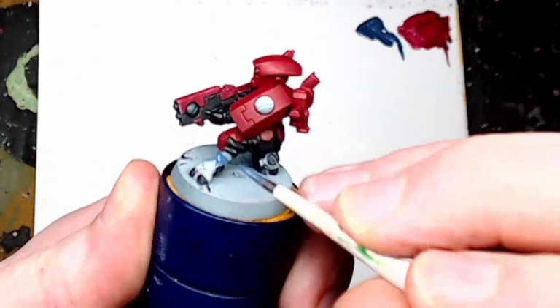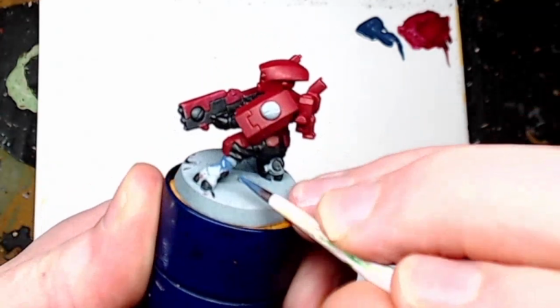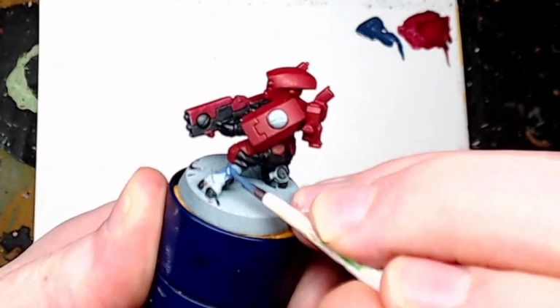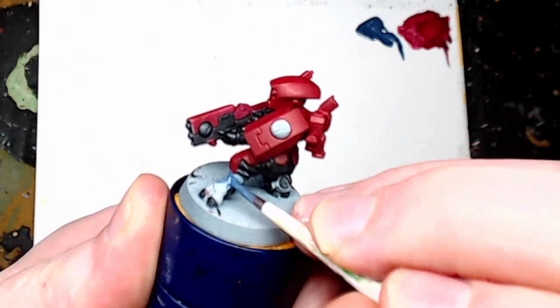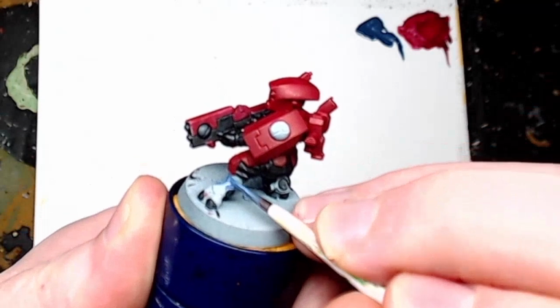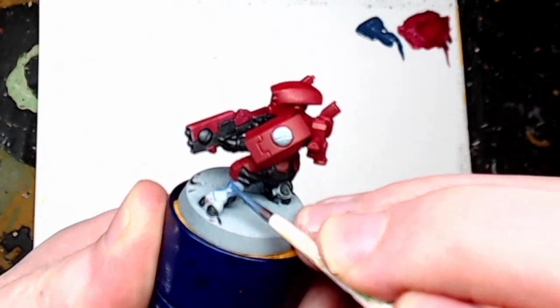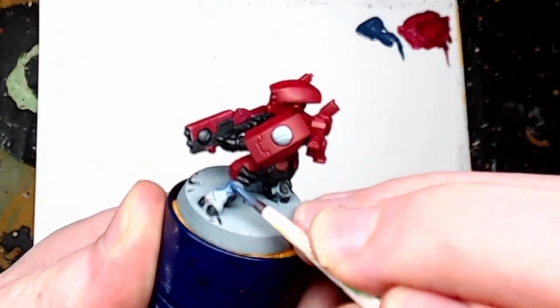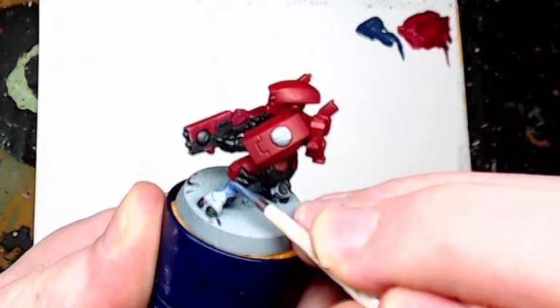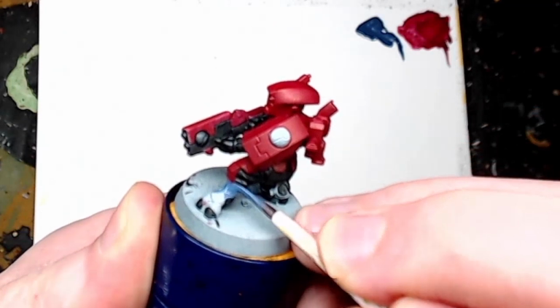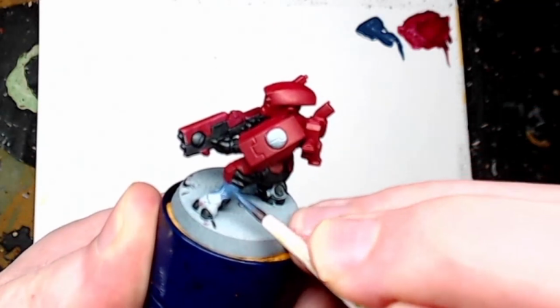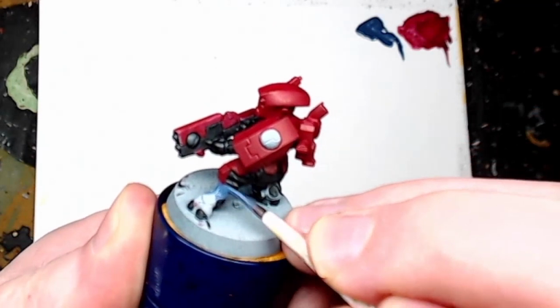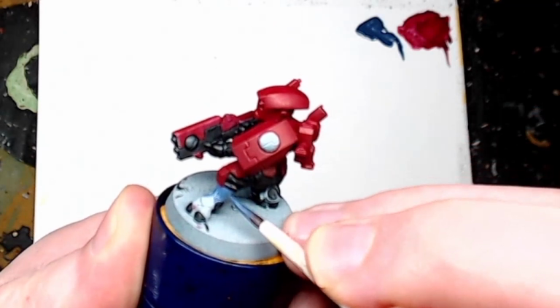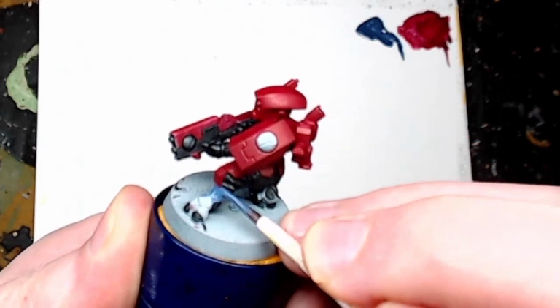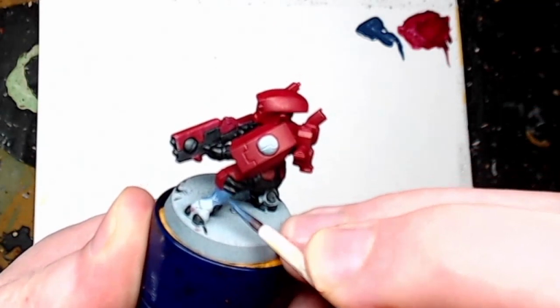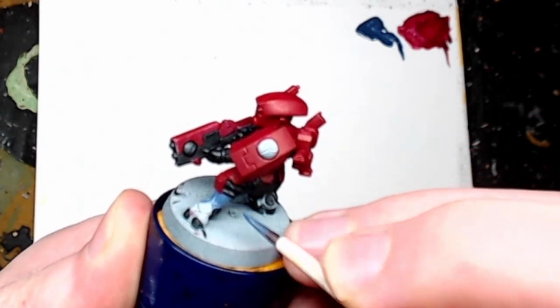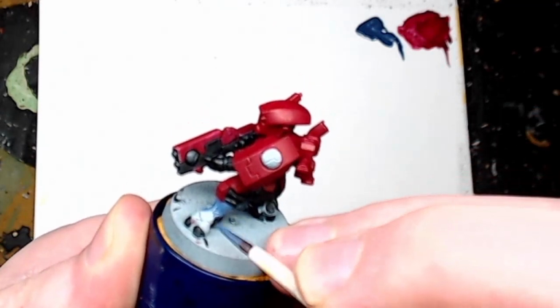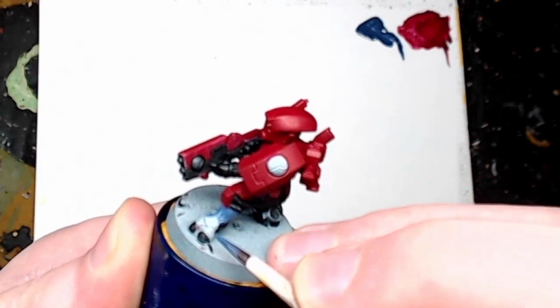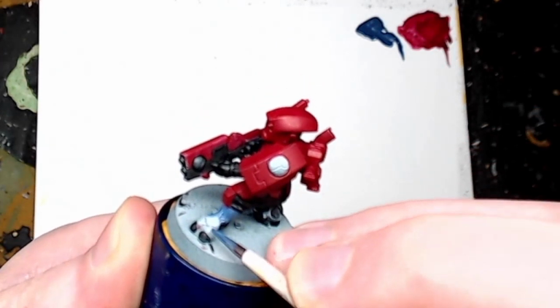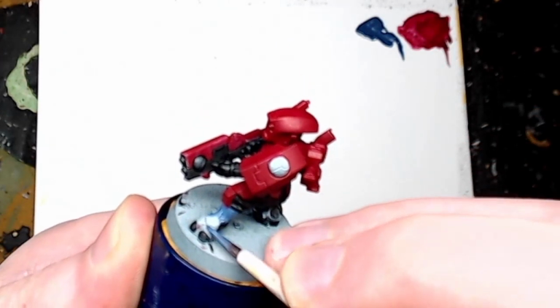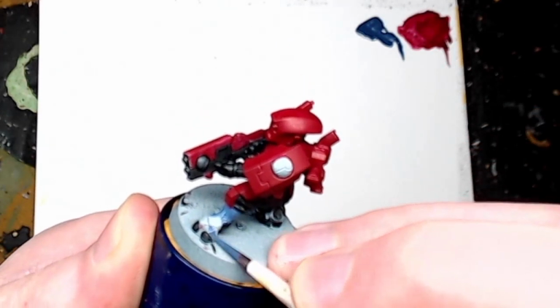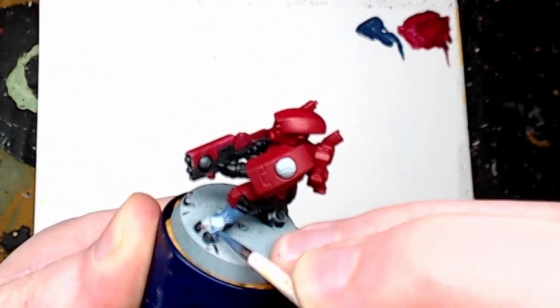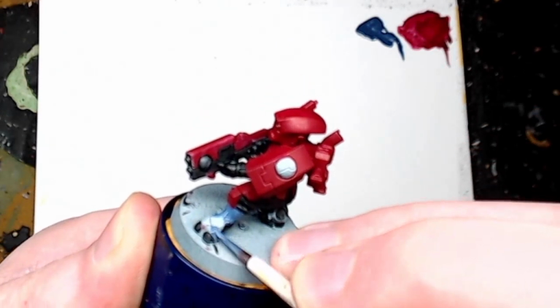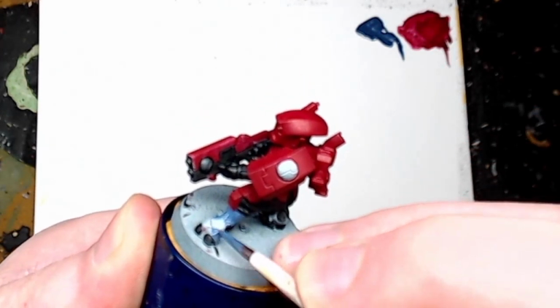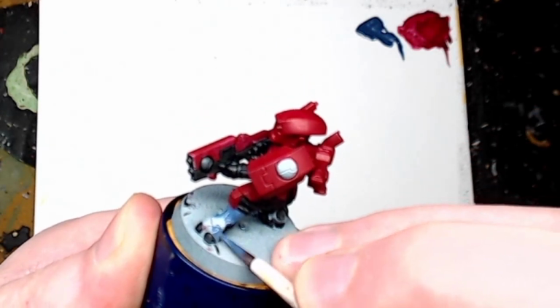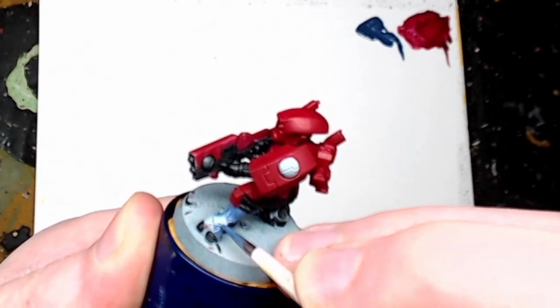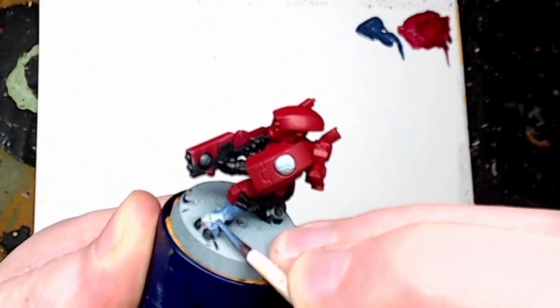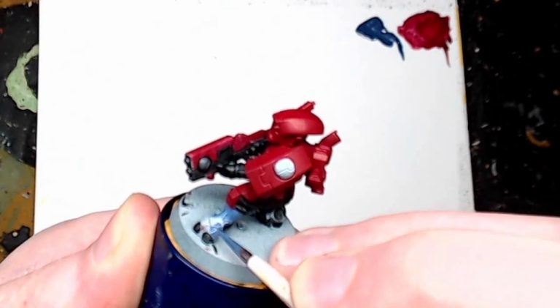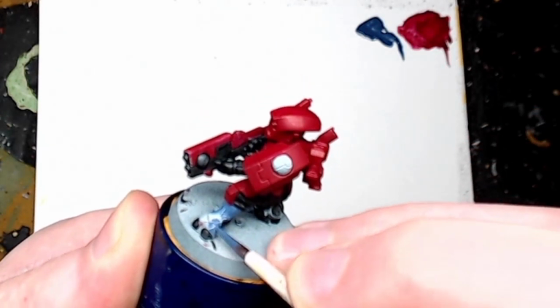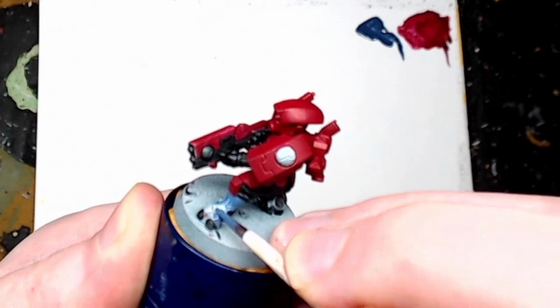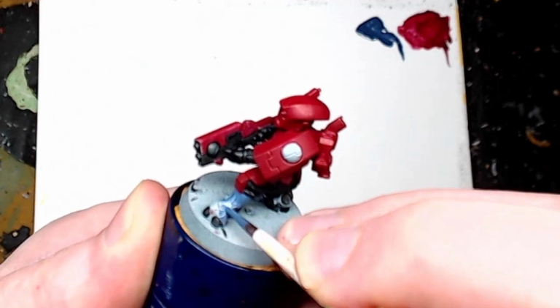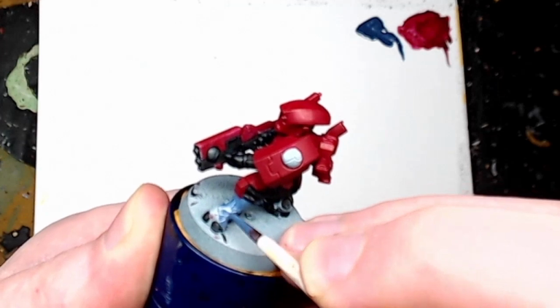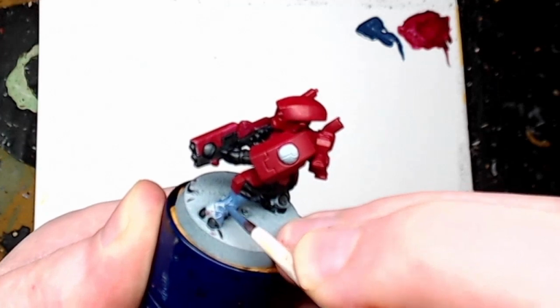Now for the feet we're using The Fang as a base paint. It's just for the two feet on this model — that bit of grey-blue helps the model pop.